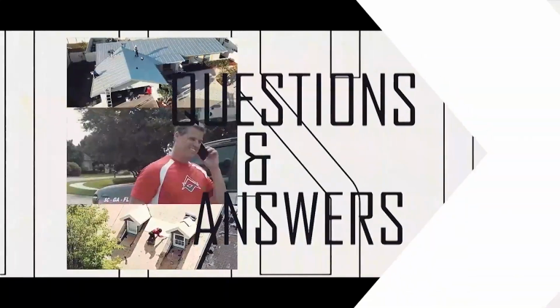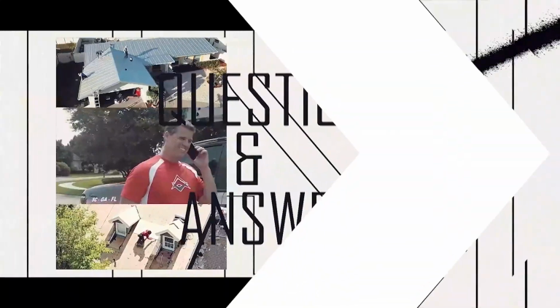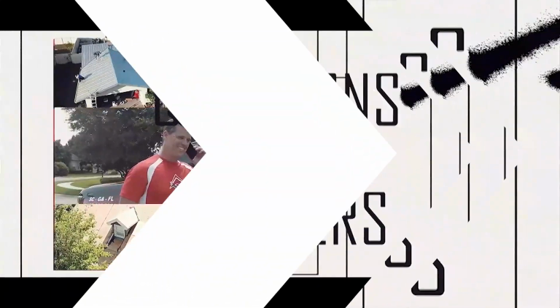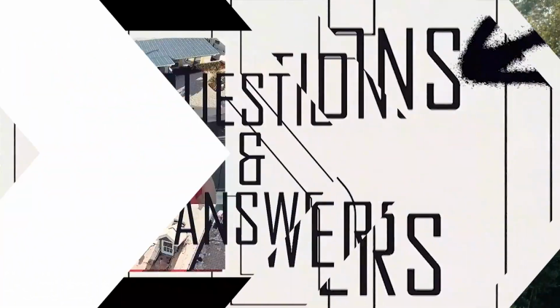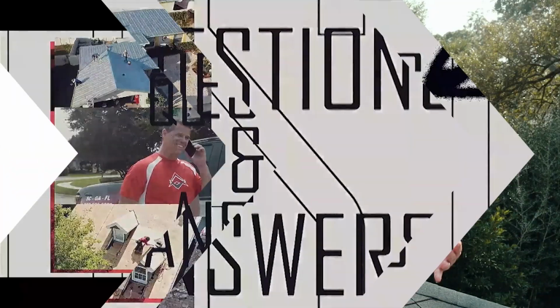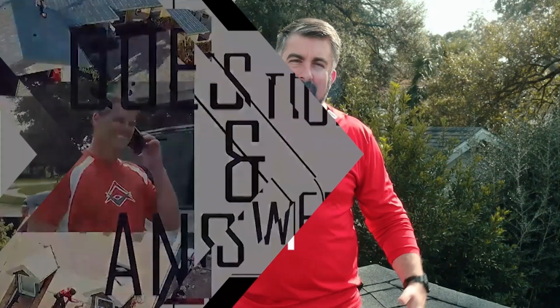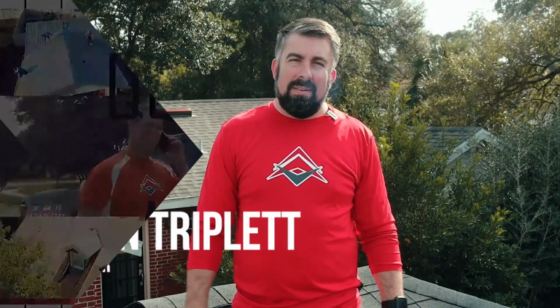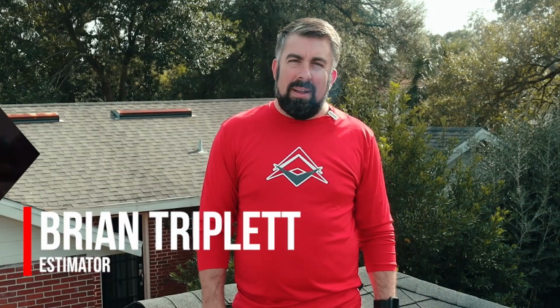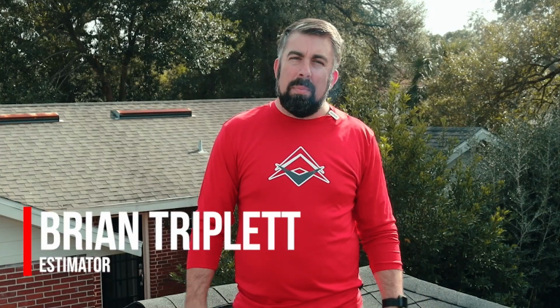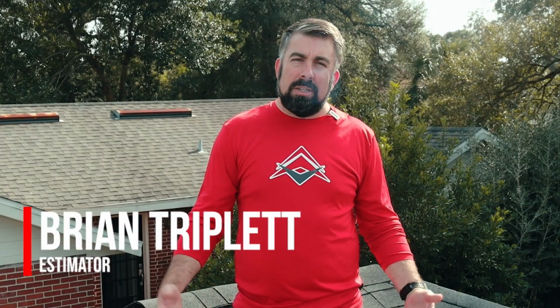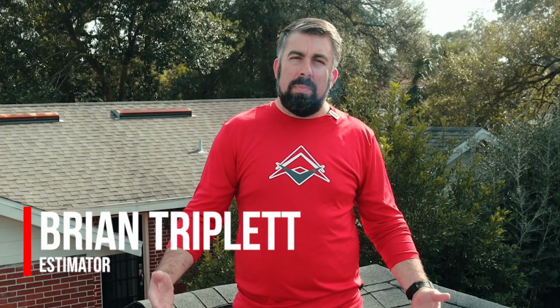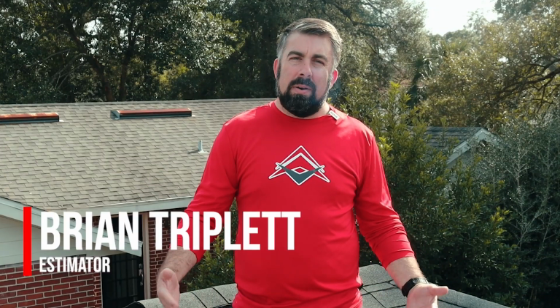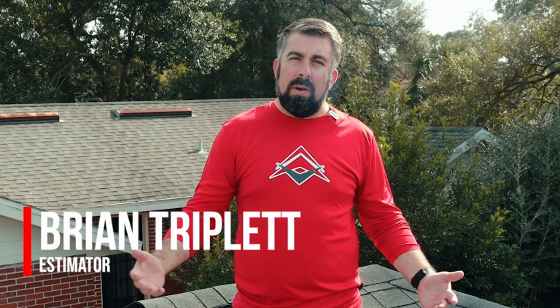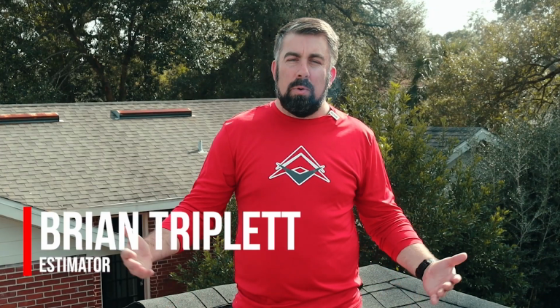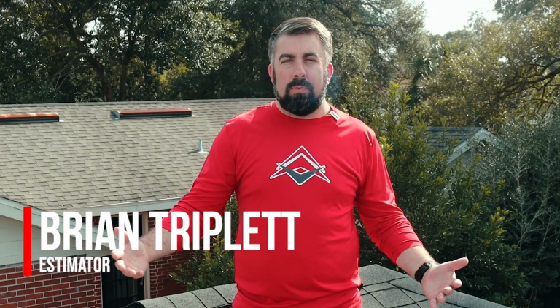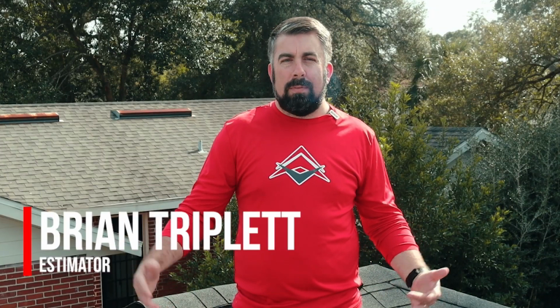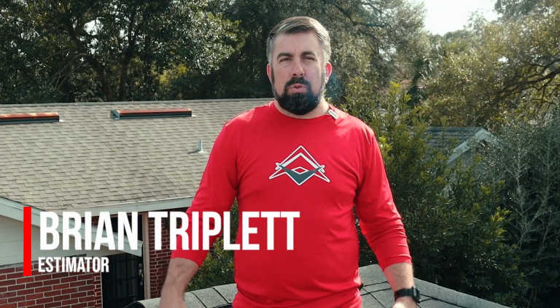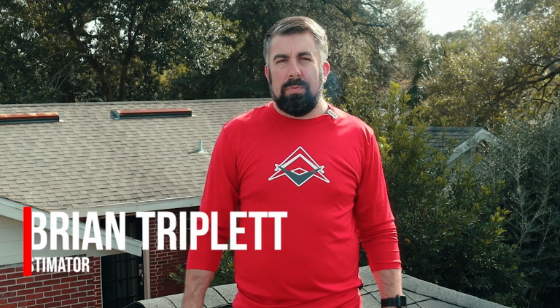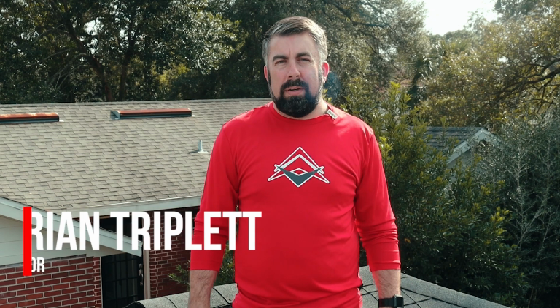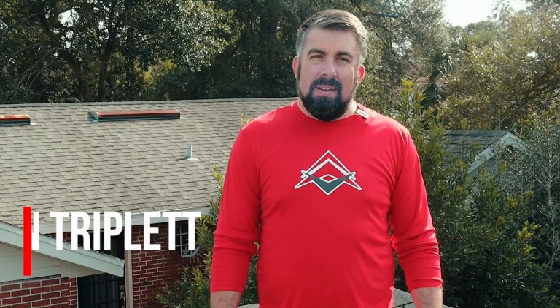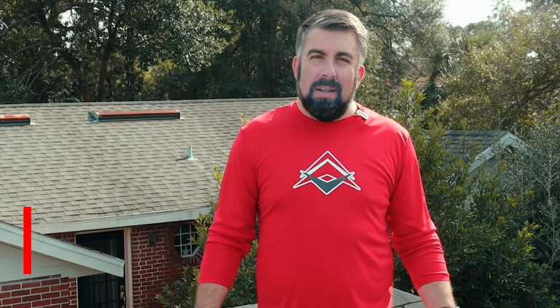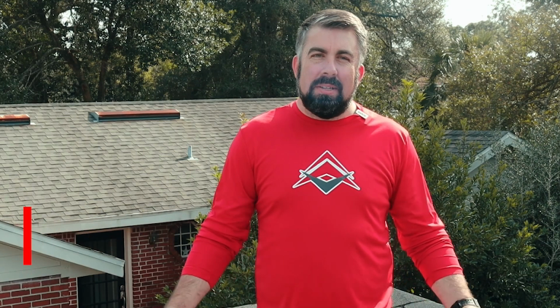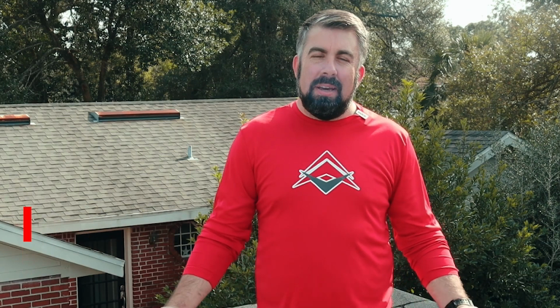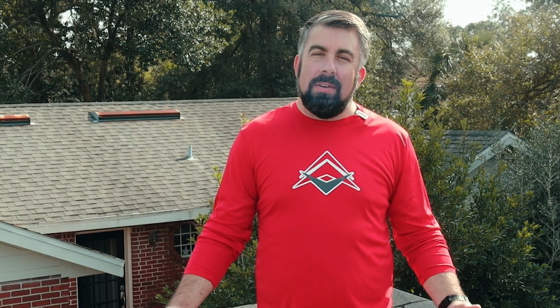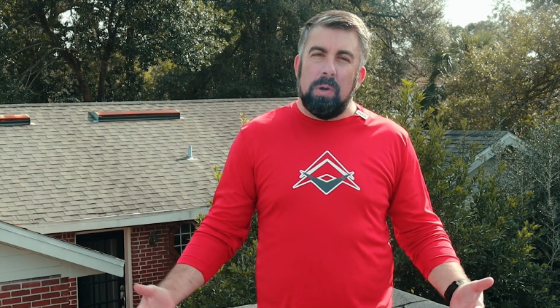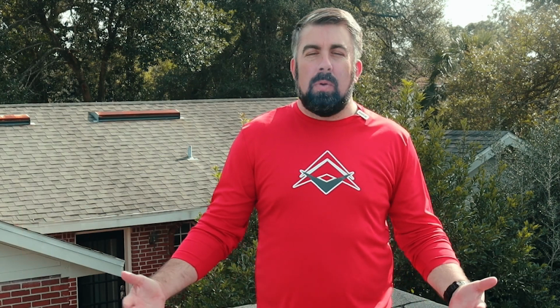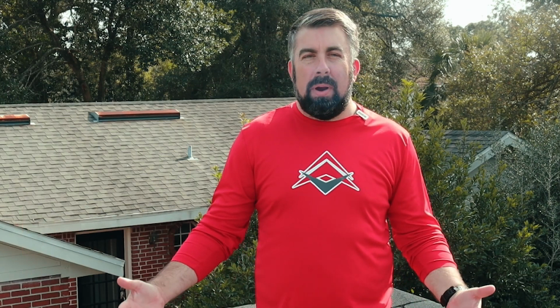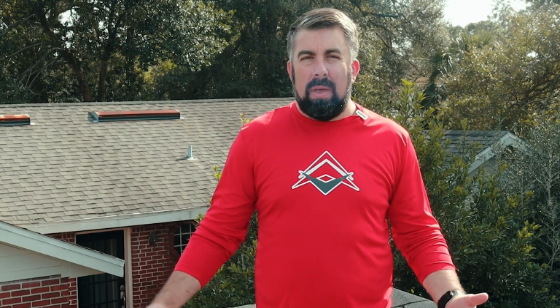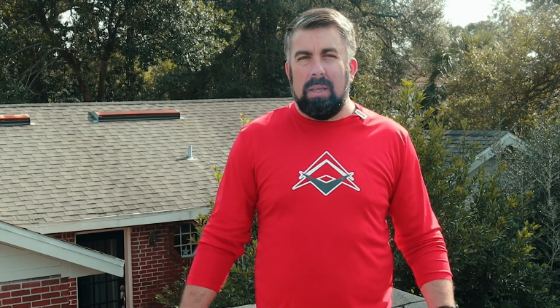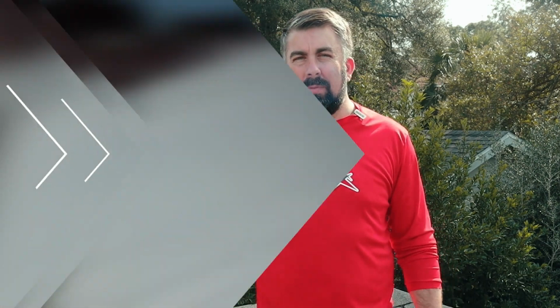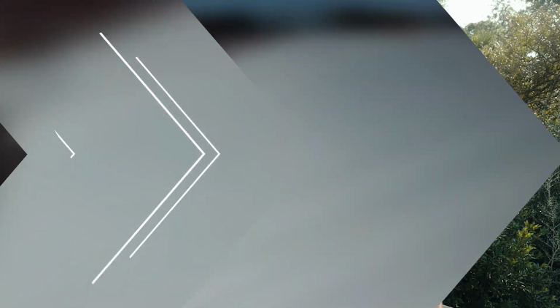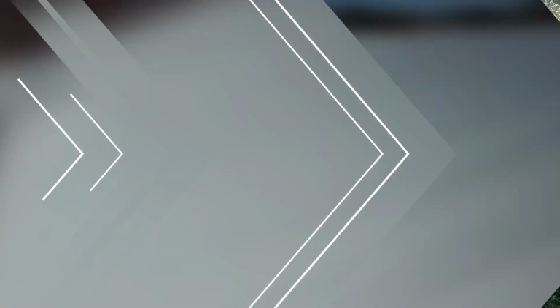Hi, I'm Brian, and I'm an estimator here at Roof Crafters Roofing. Let's see if we can repair that leak of yours.